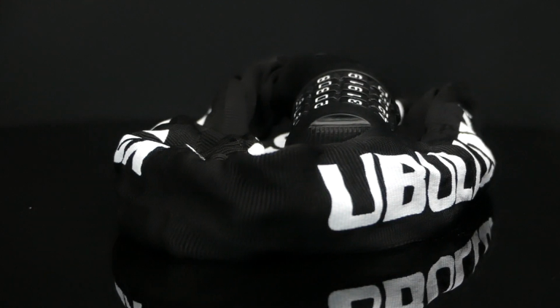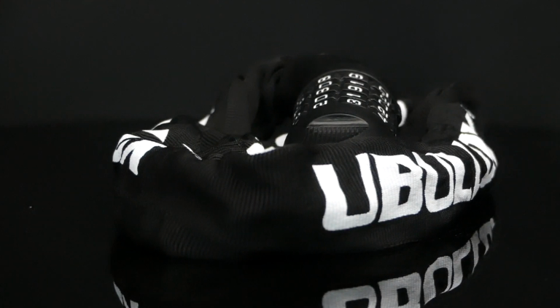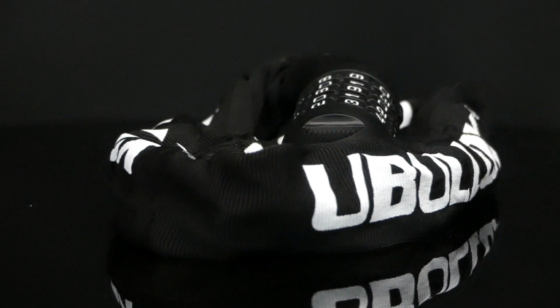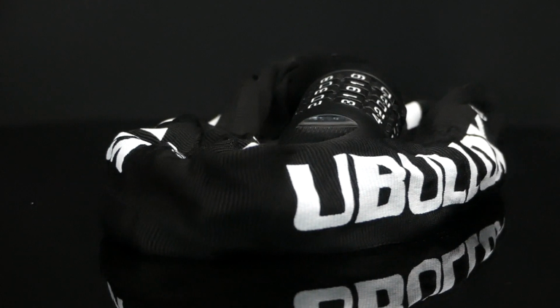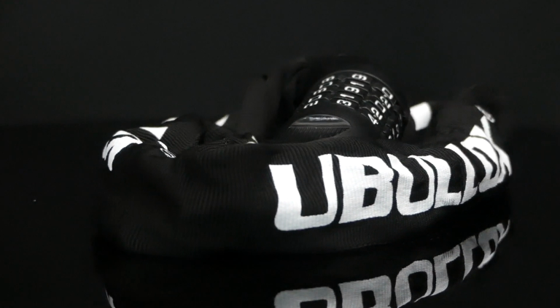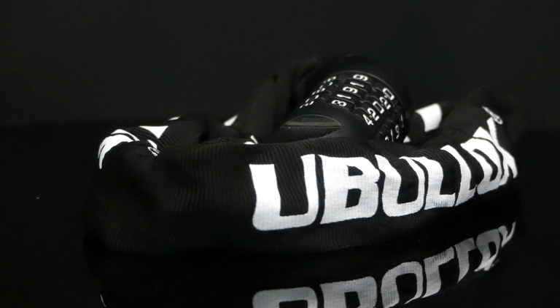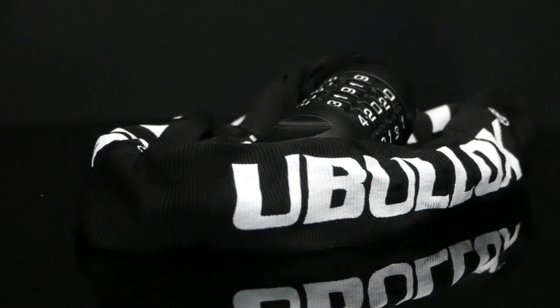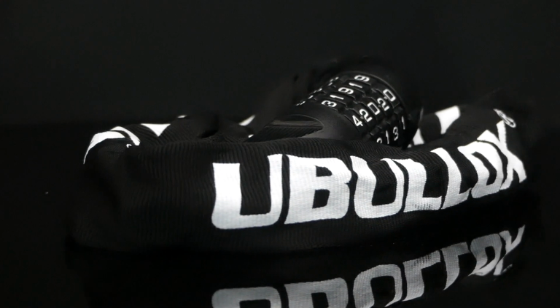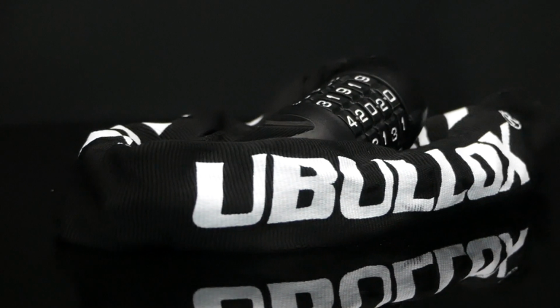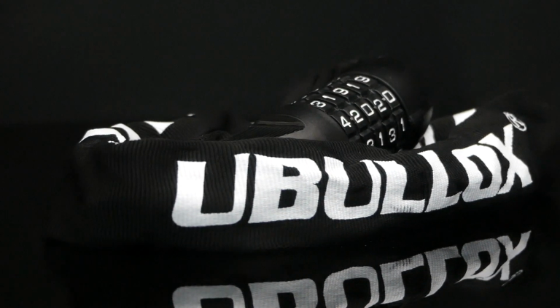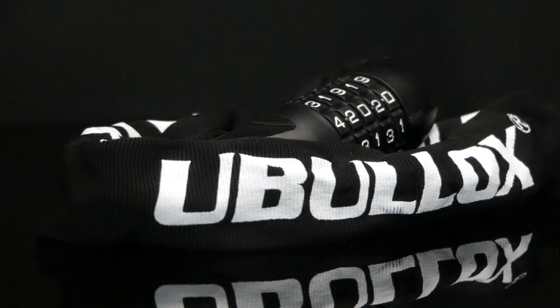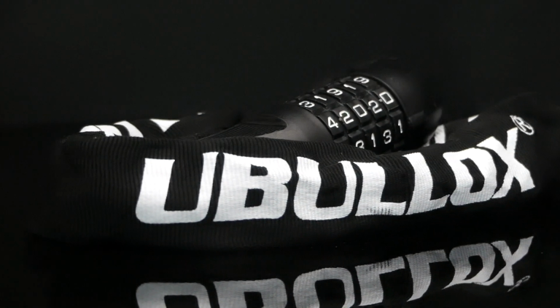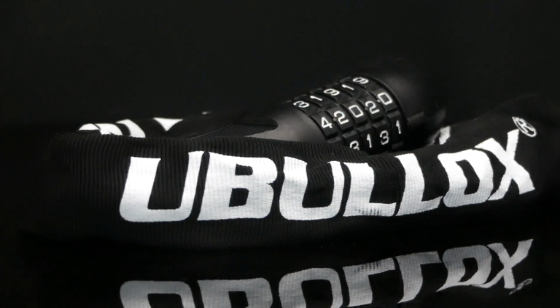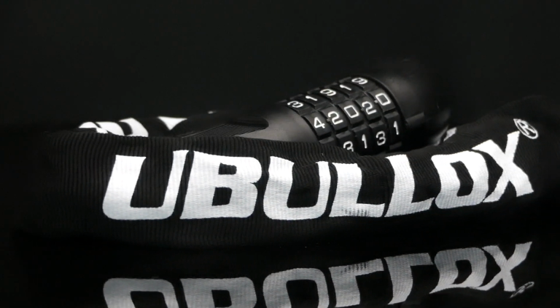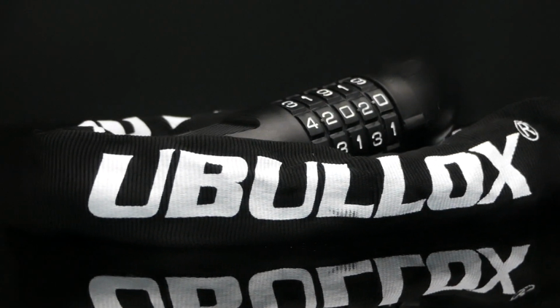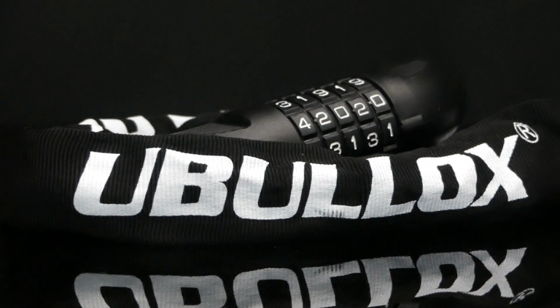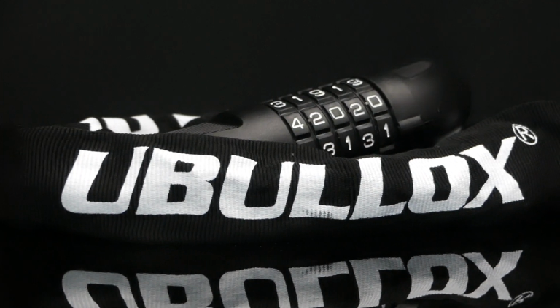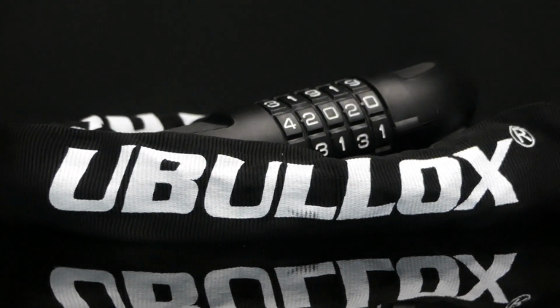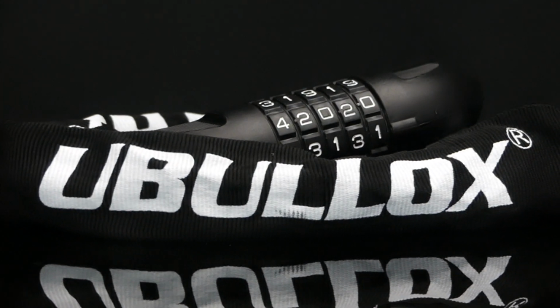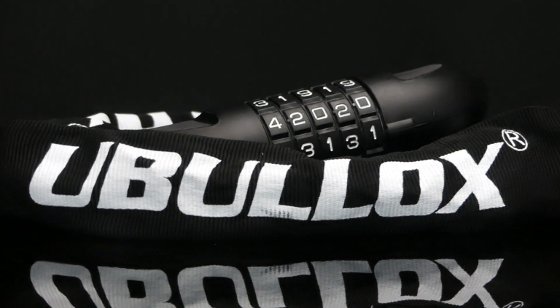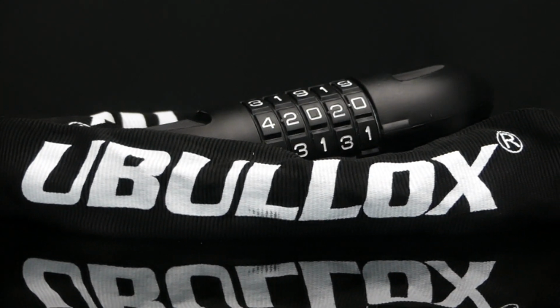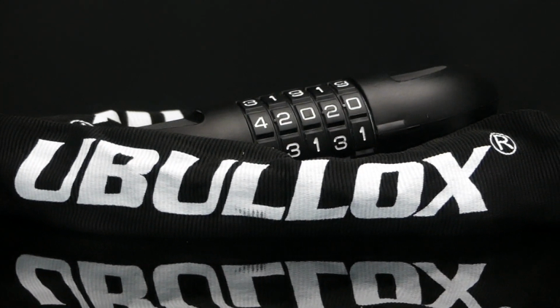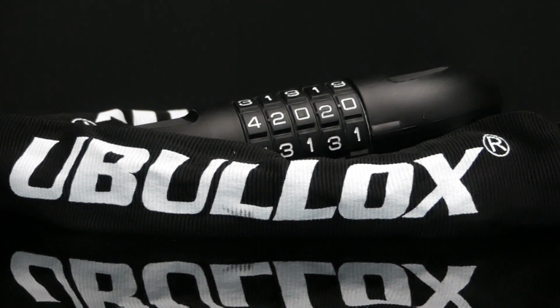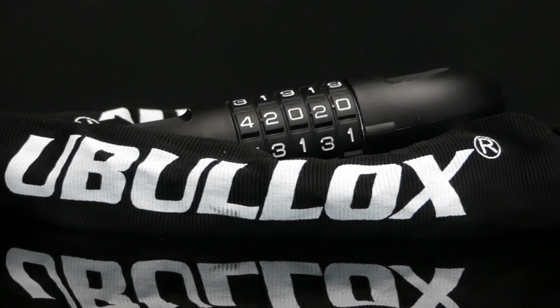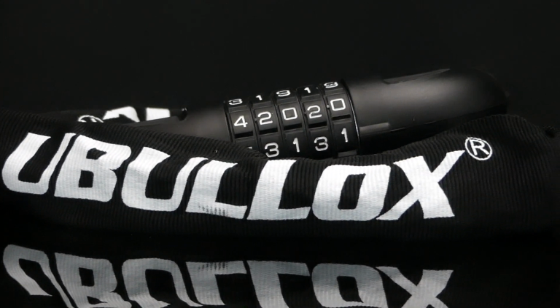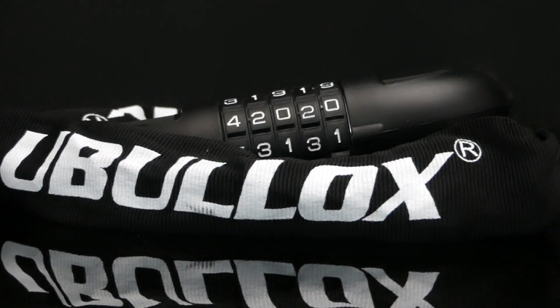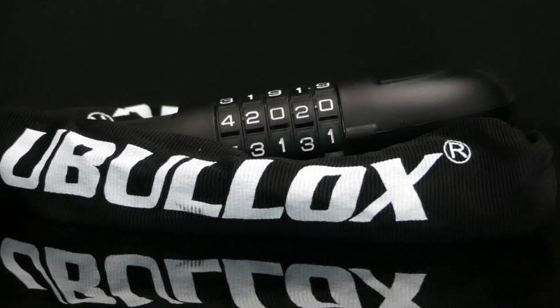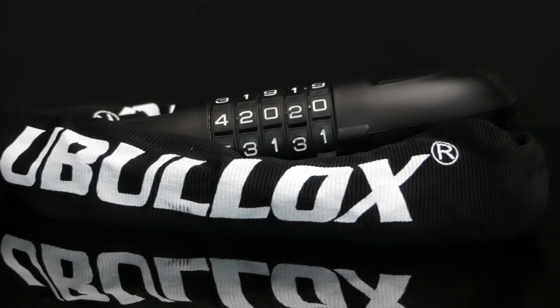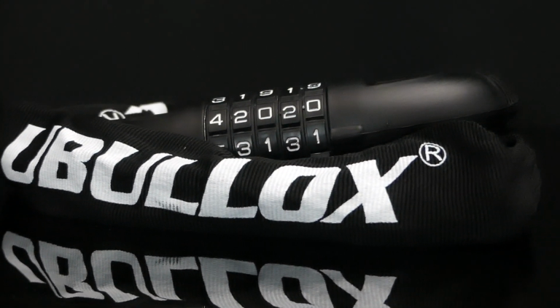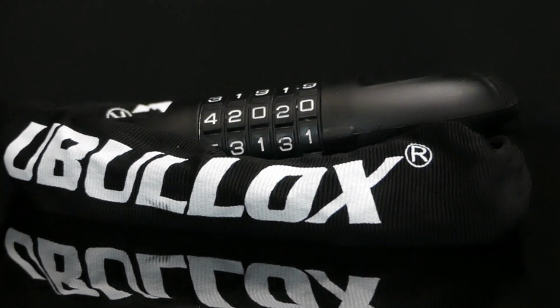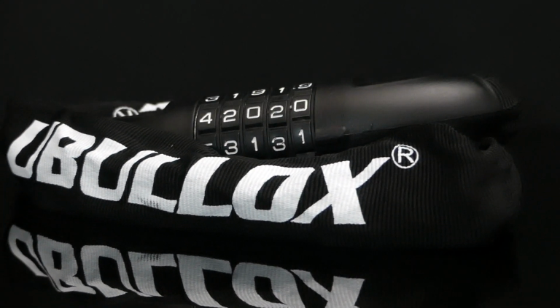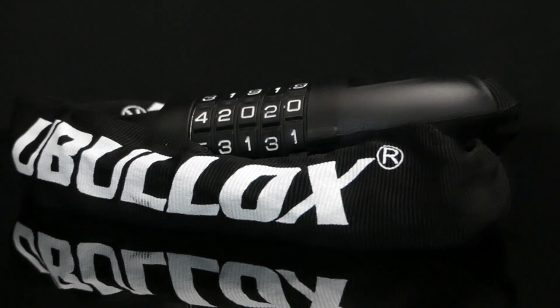Right now, this versatile lock is priced around $16, which I think is a great deal for what you're getting.